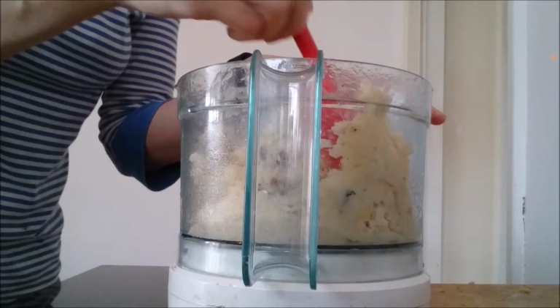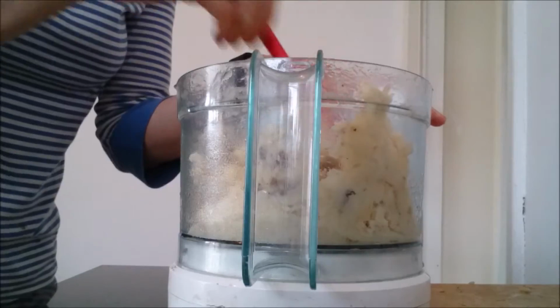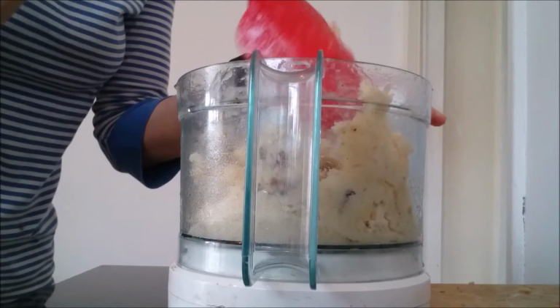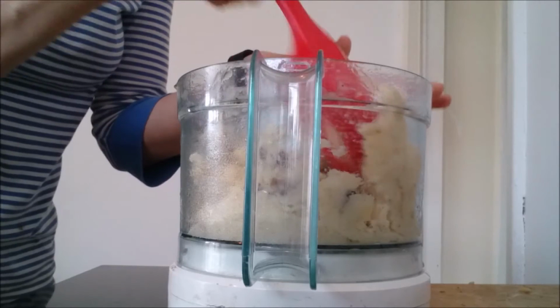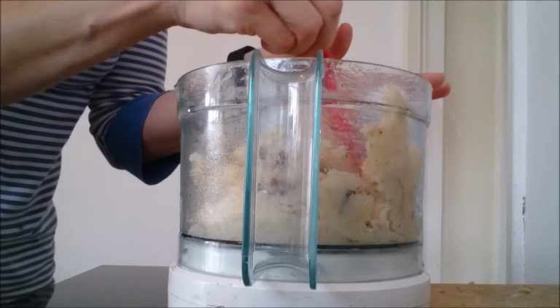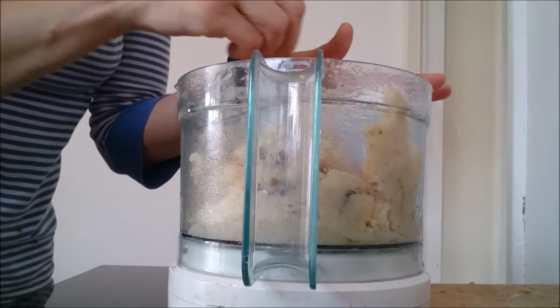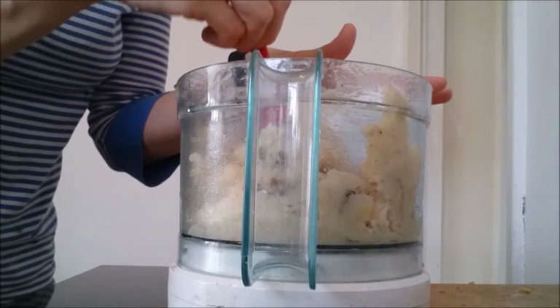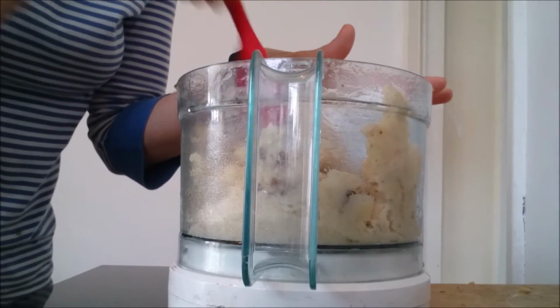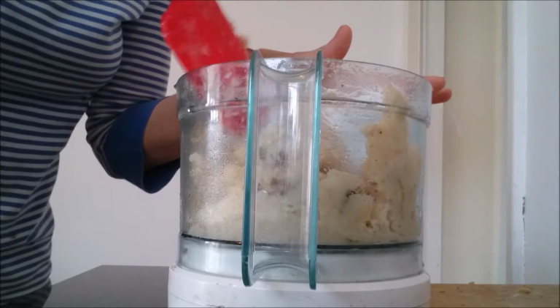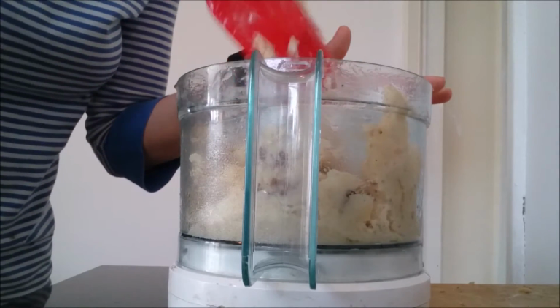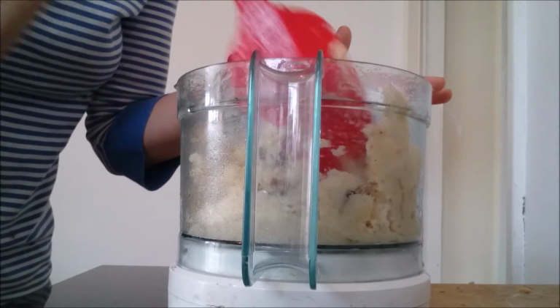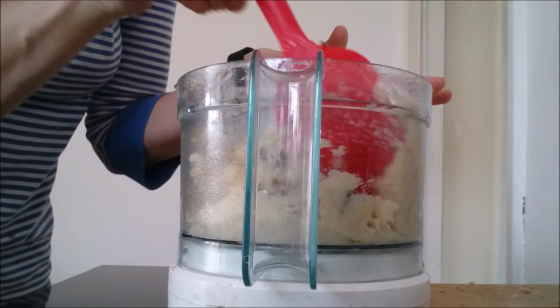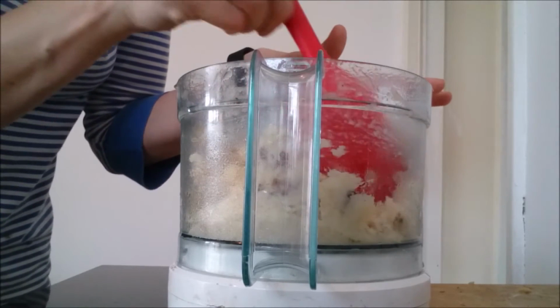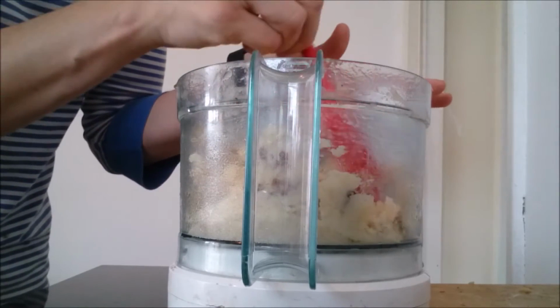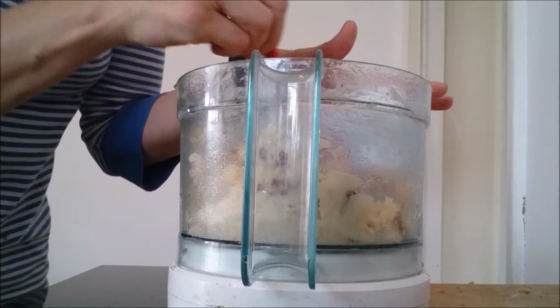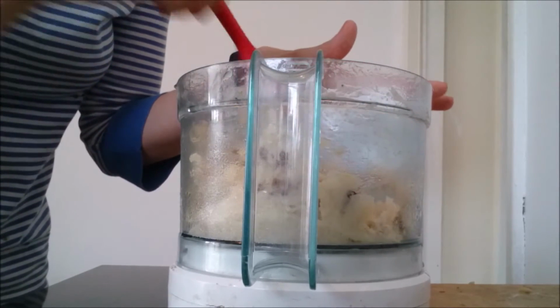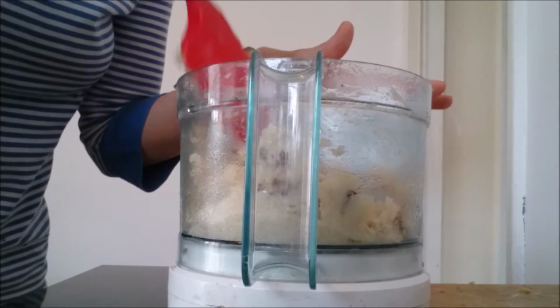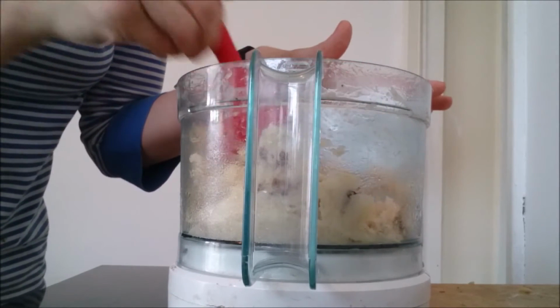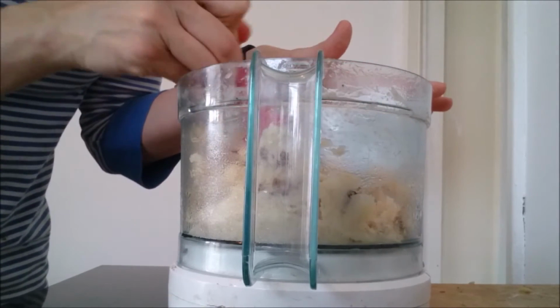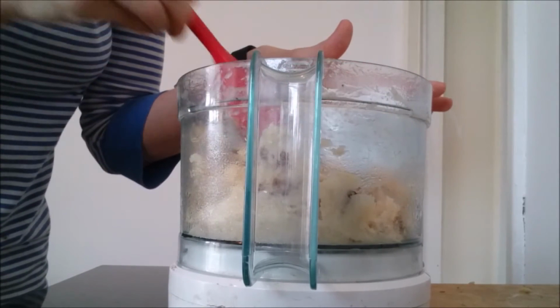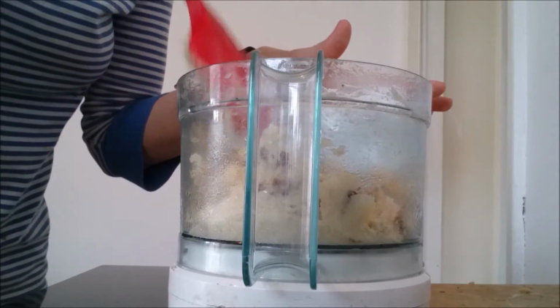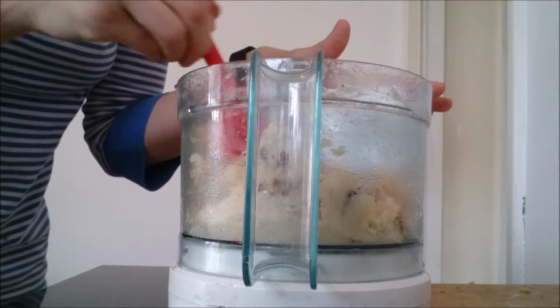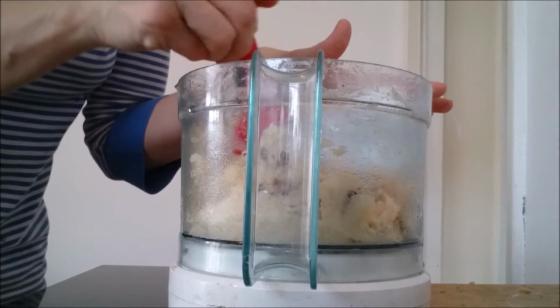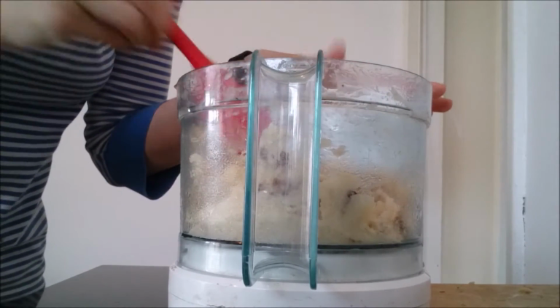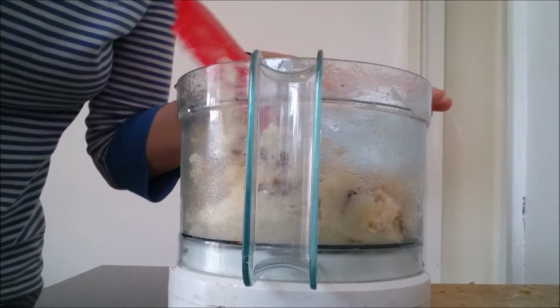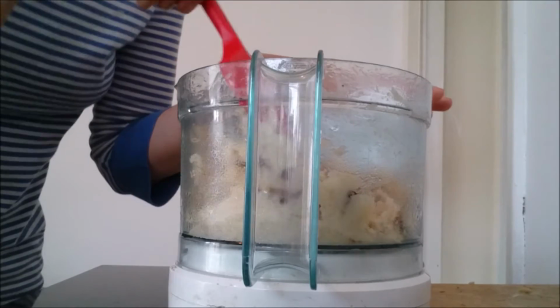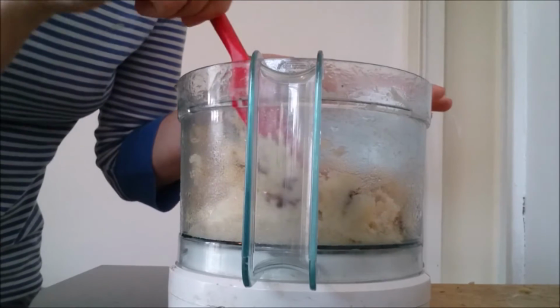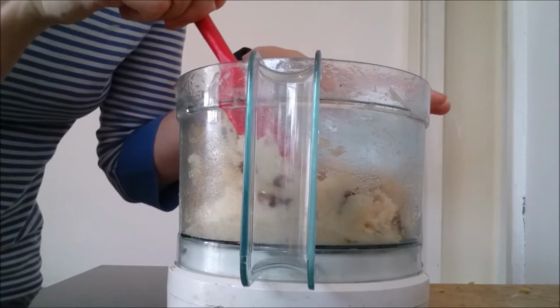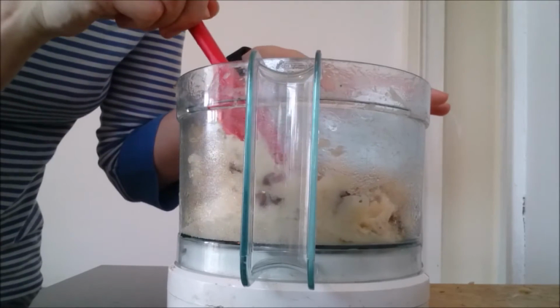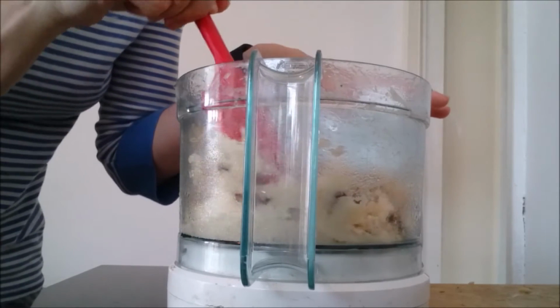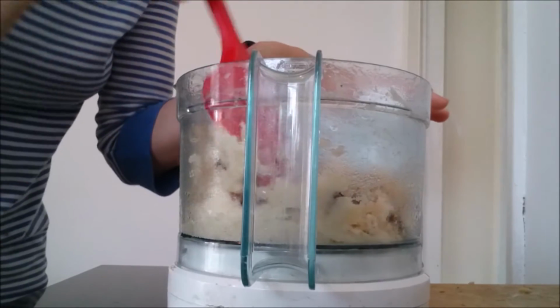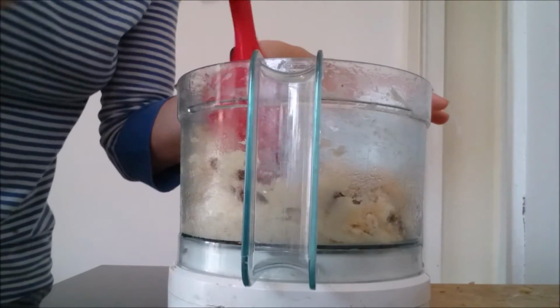This could be as adventurous as you want it to be. You could add nuts, seeds, or syrup, but I really do think this is sweet enough.